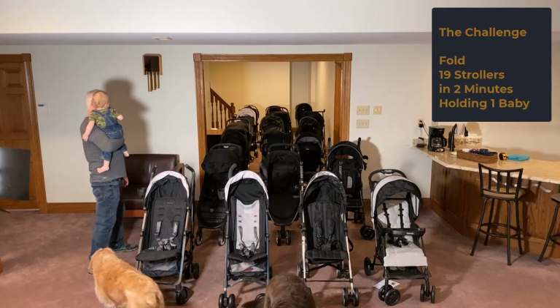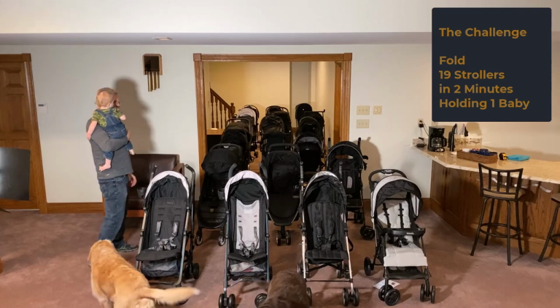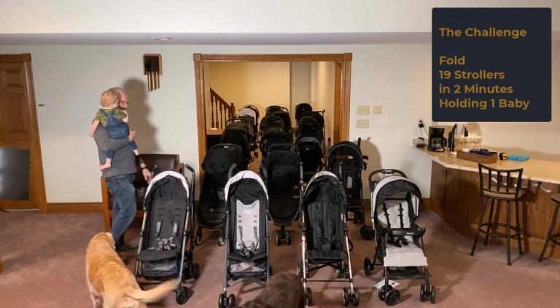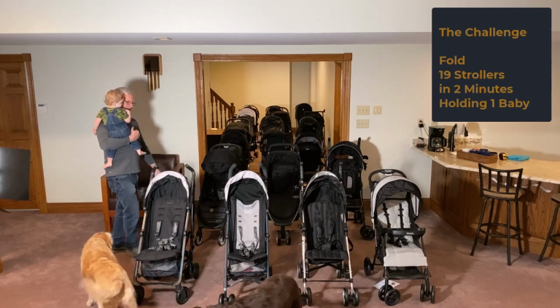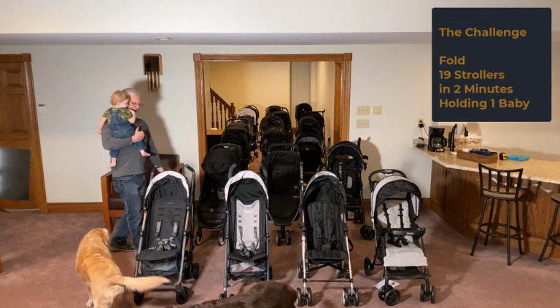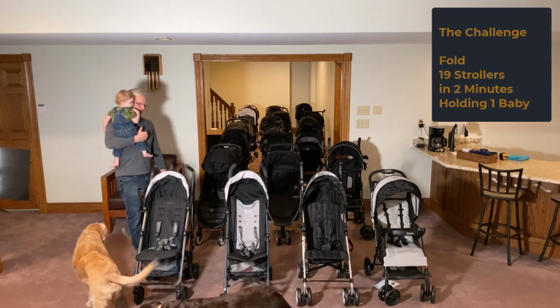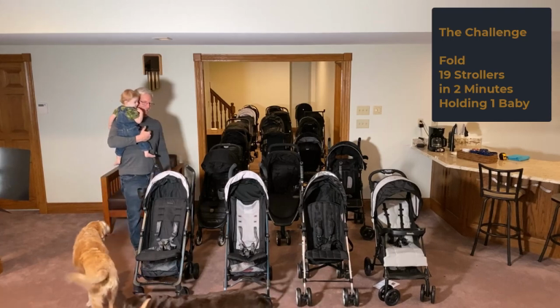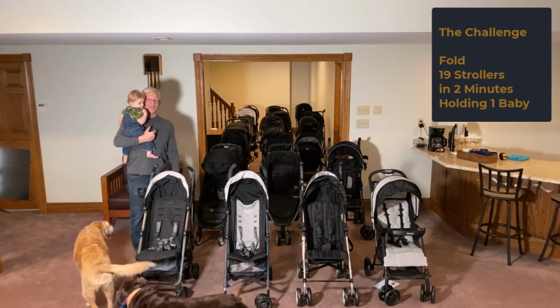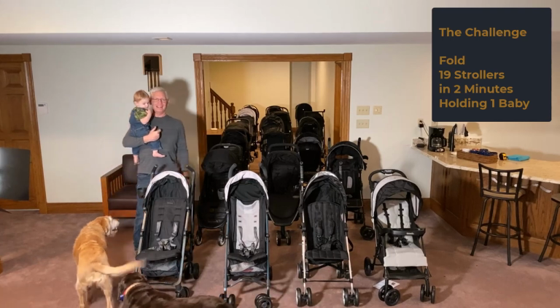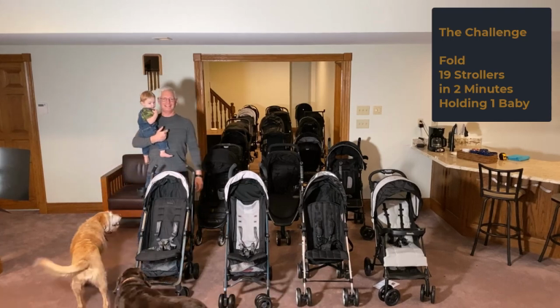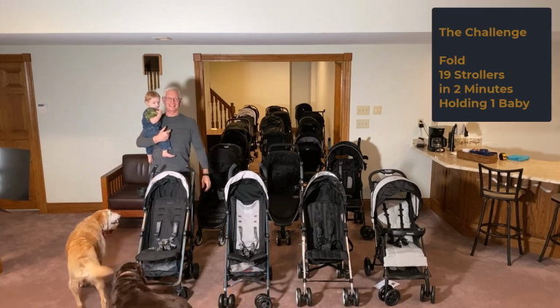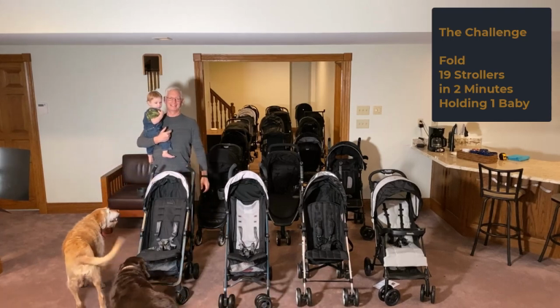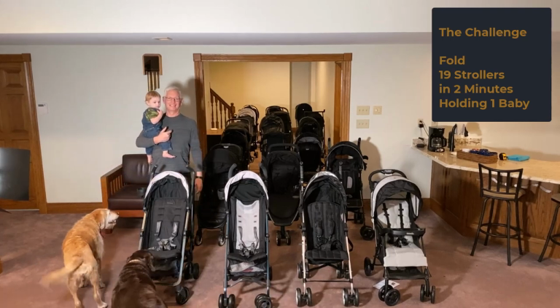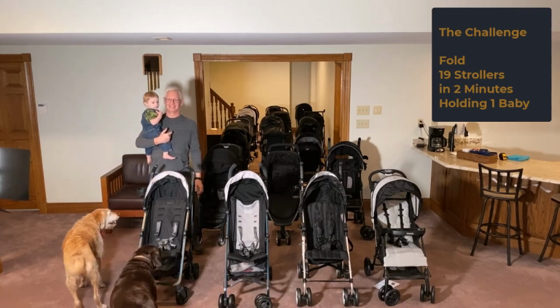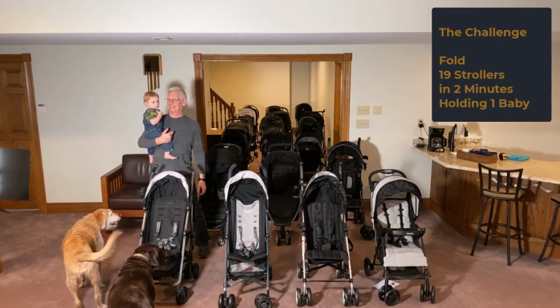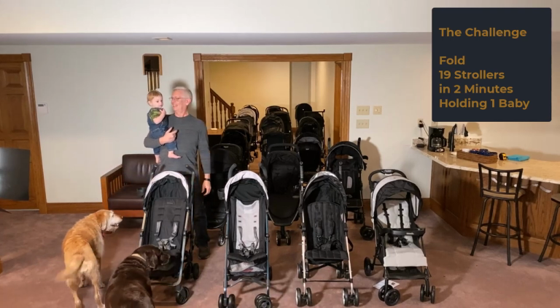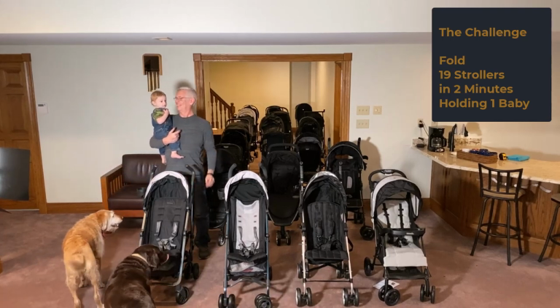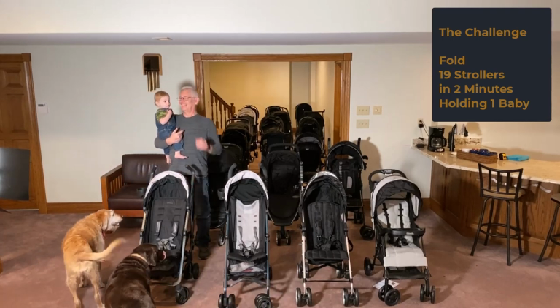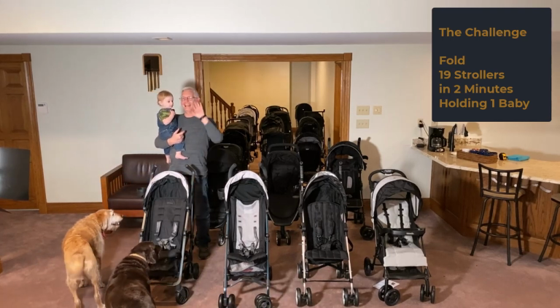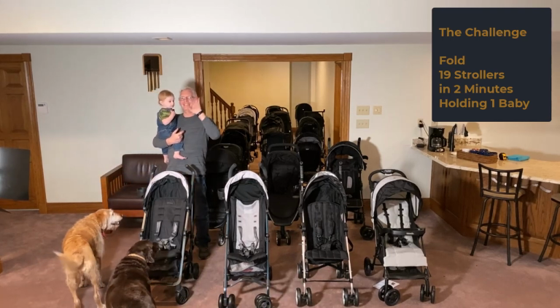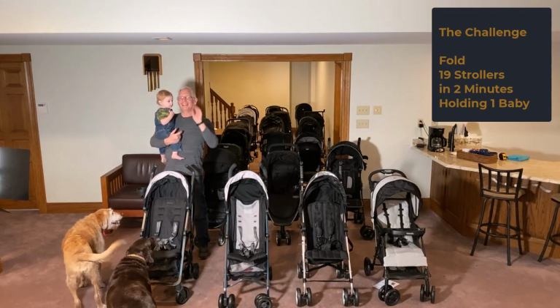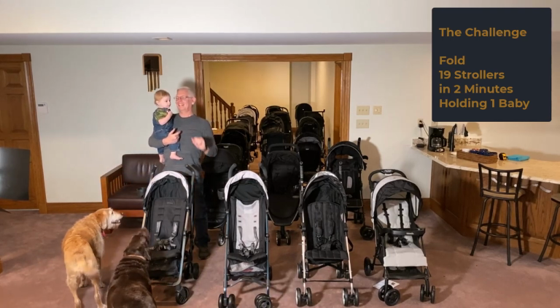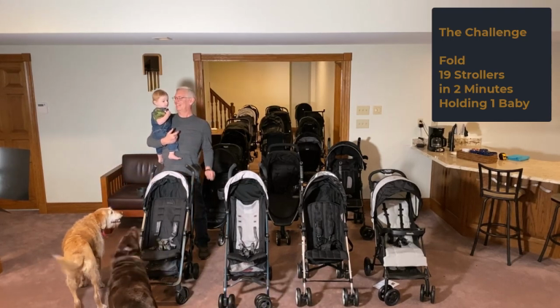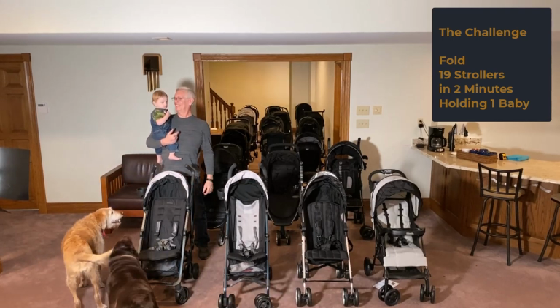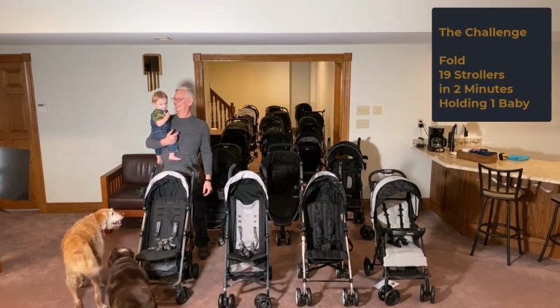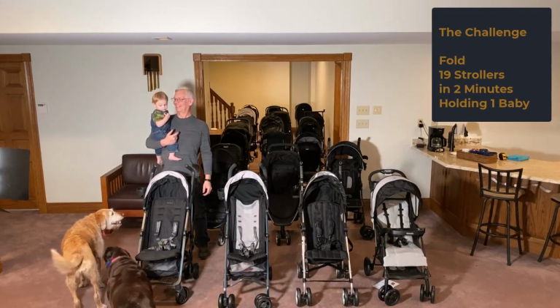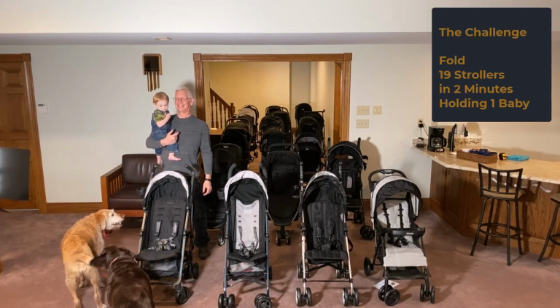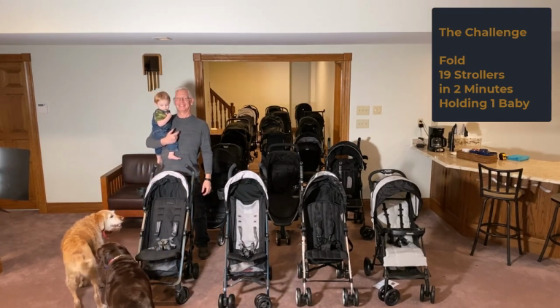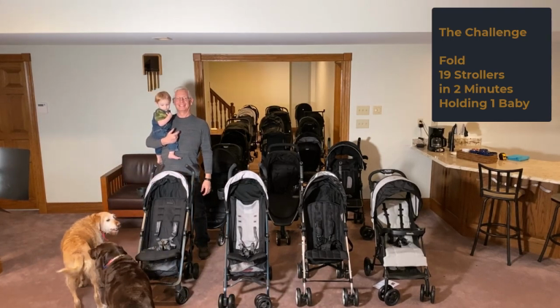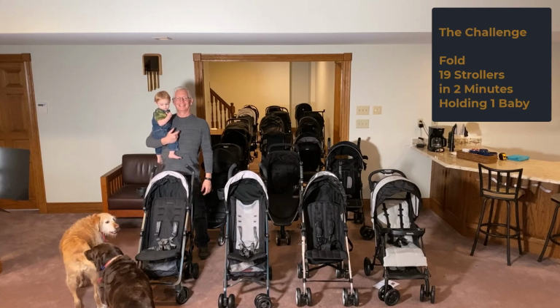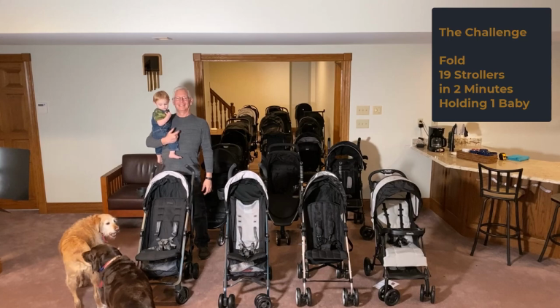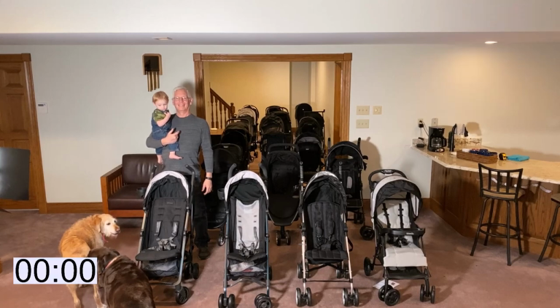In the world's first attempt to fold 19 different strollers in two minutes, with one baby, one granddad, and two dogs.